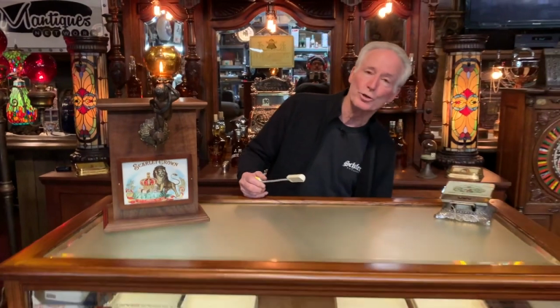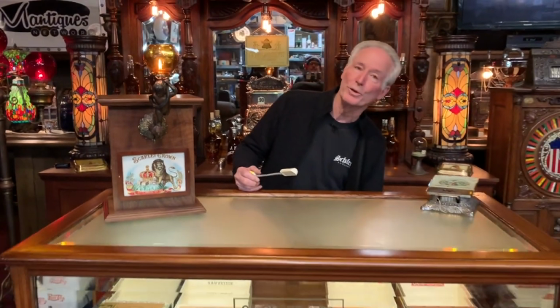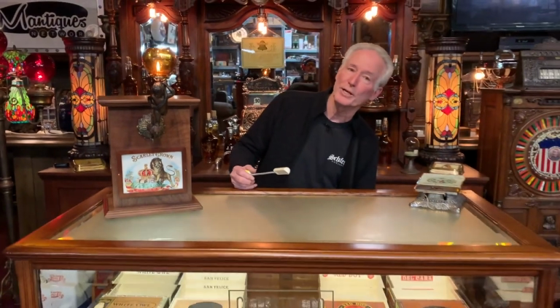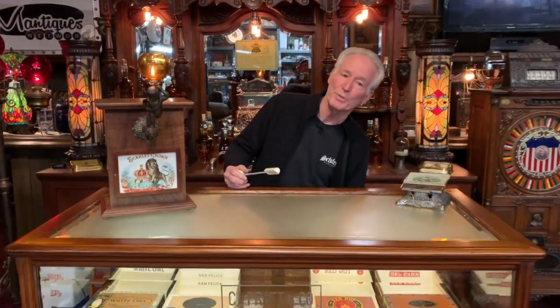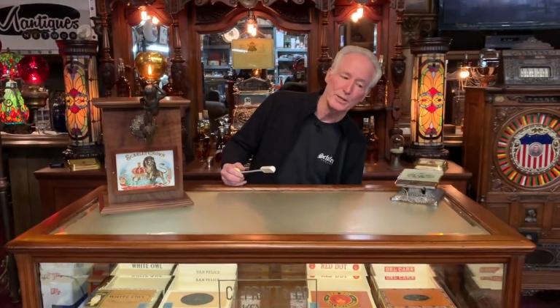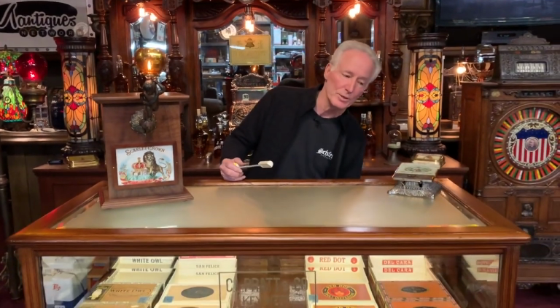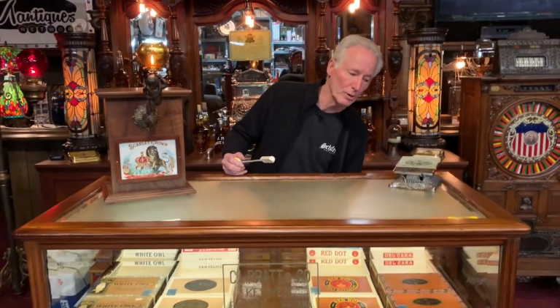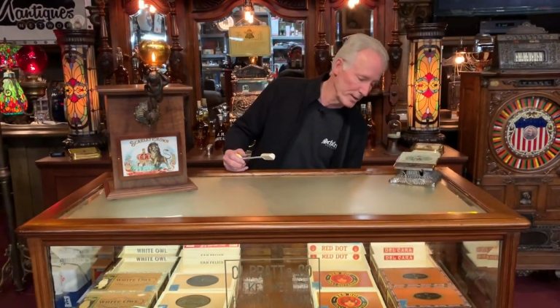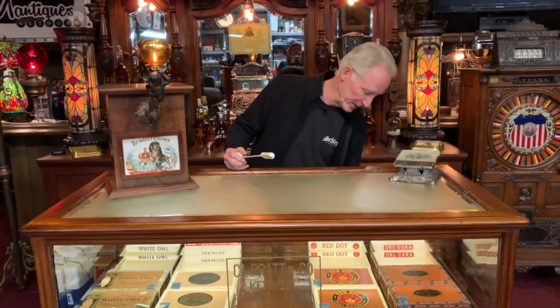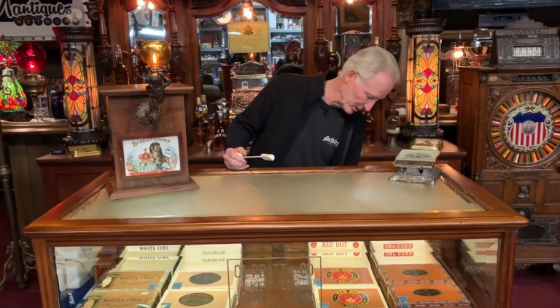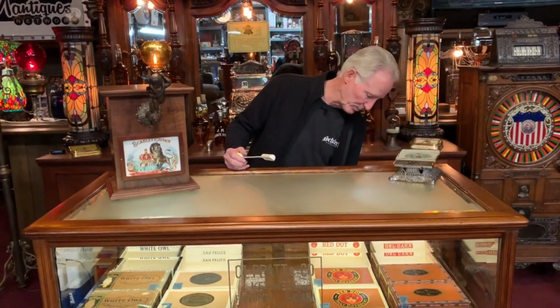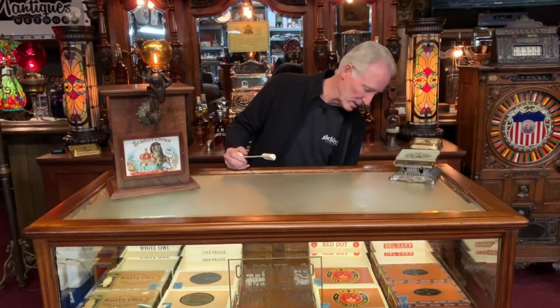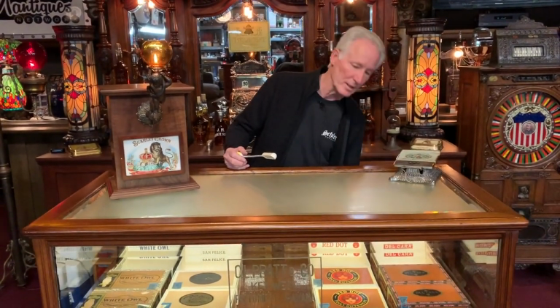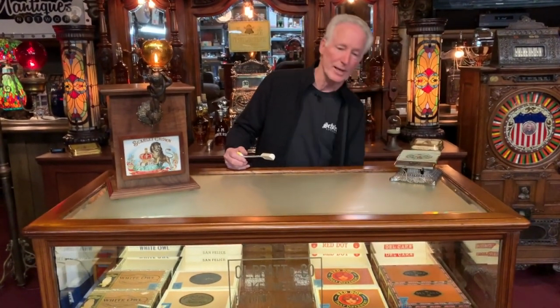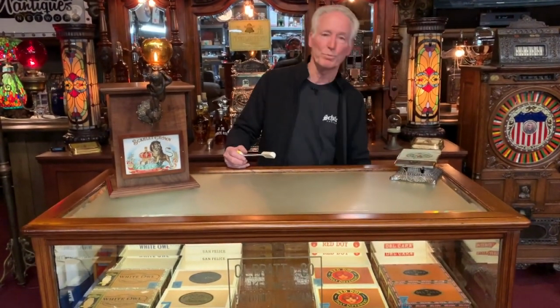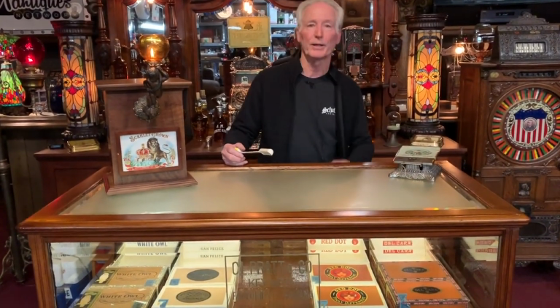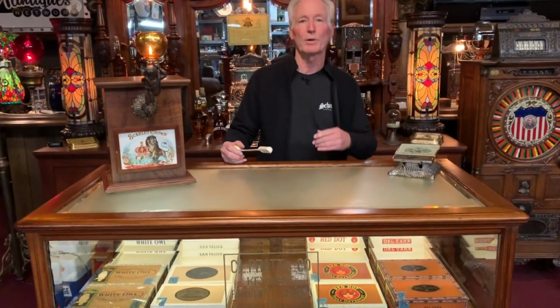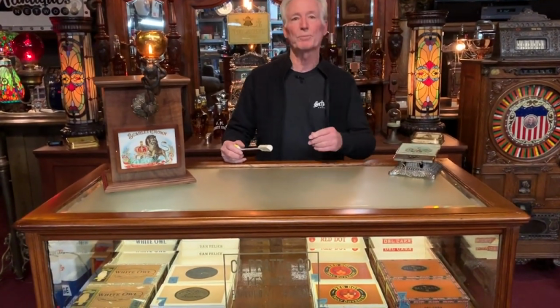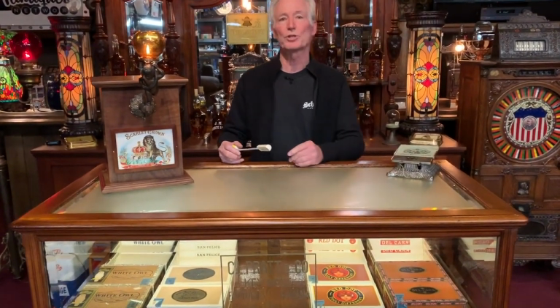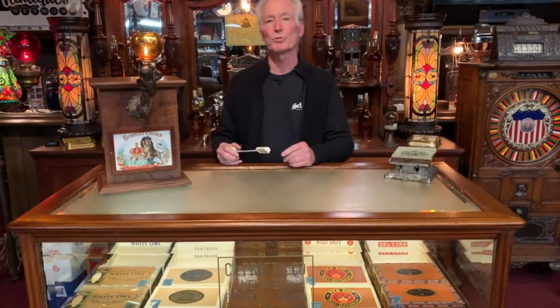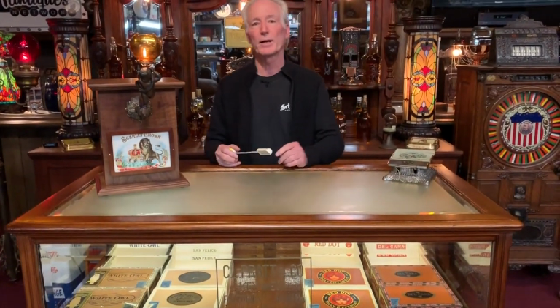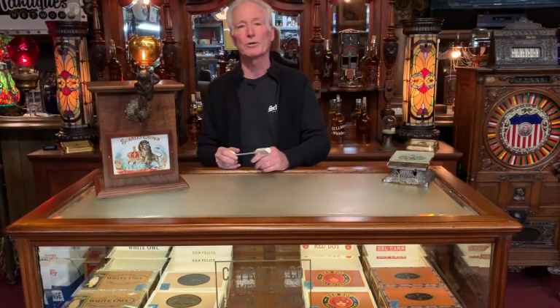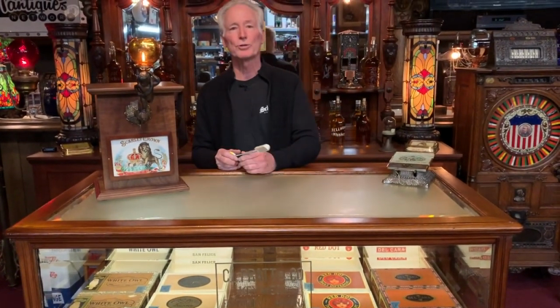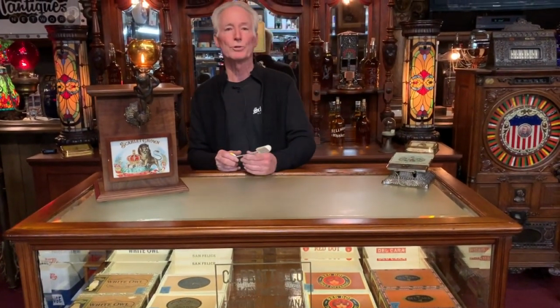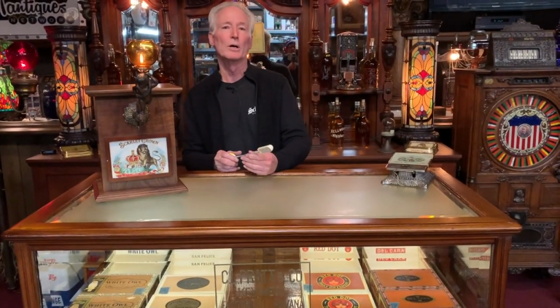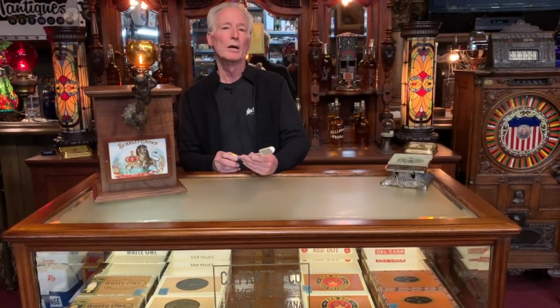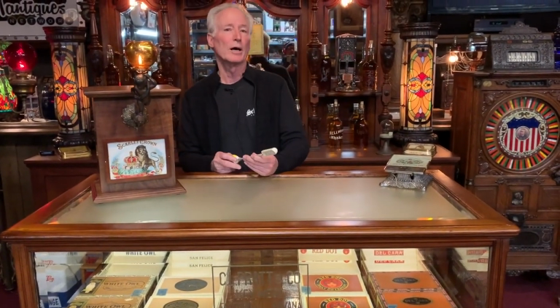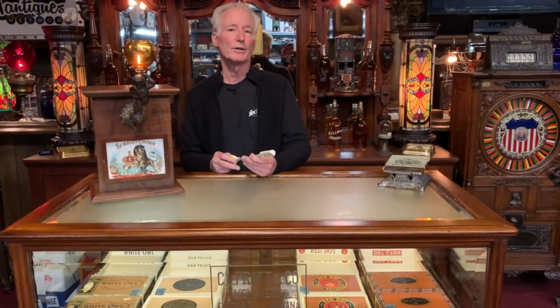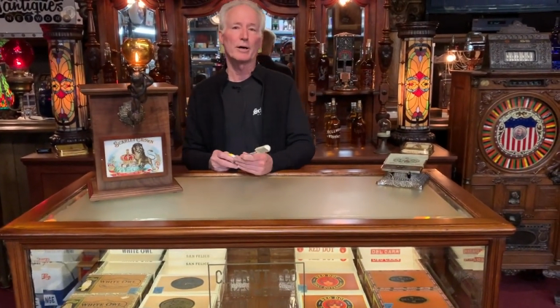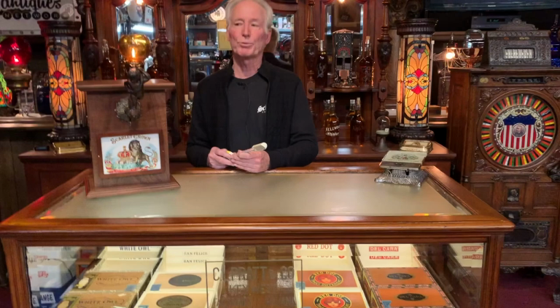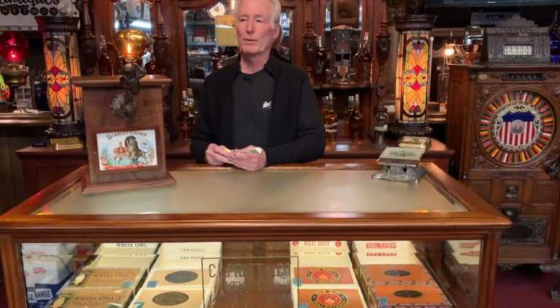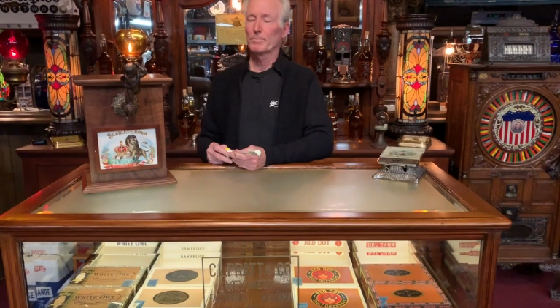Super nice piece. We can get this palletized, blanket wrapped, and shipped right out to you — not a problem.